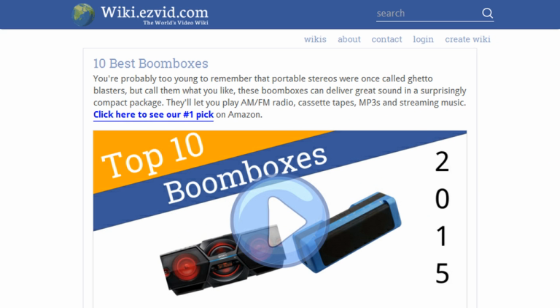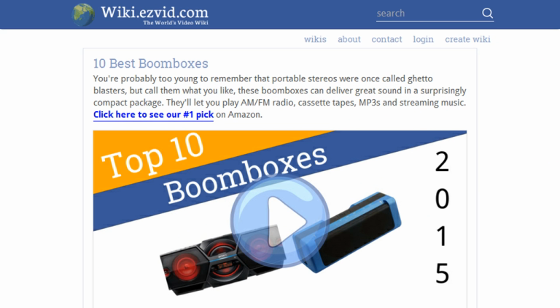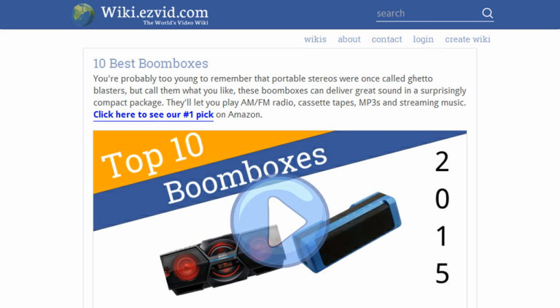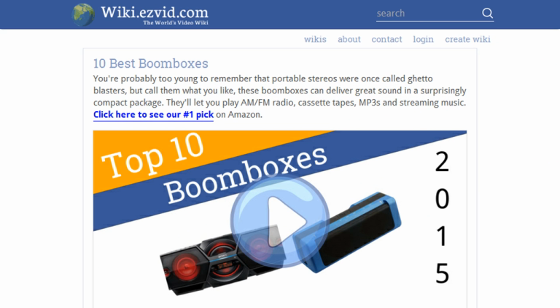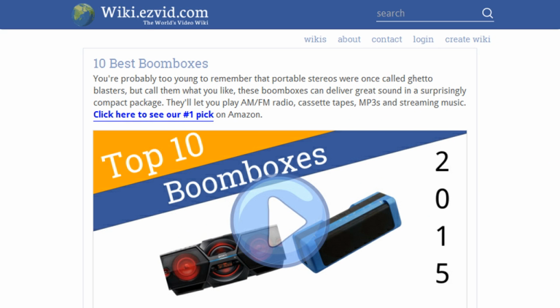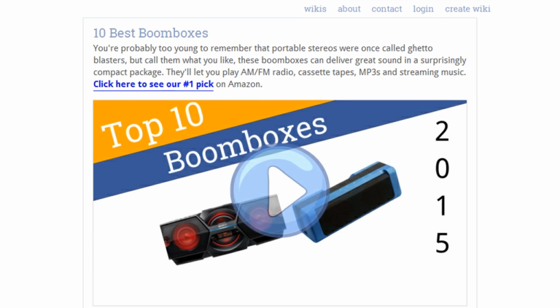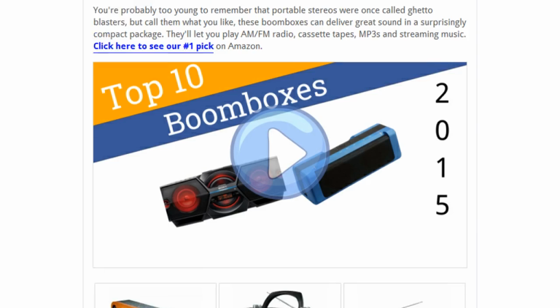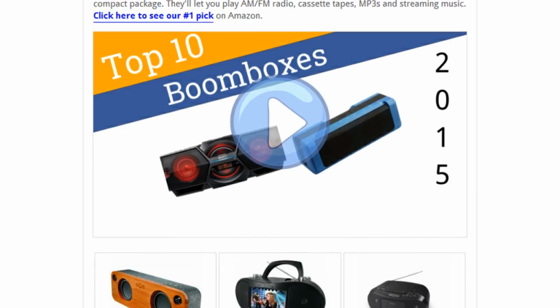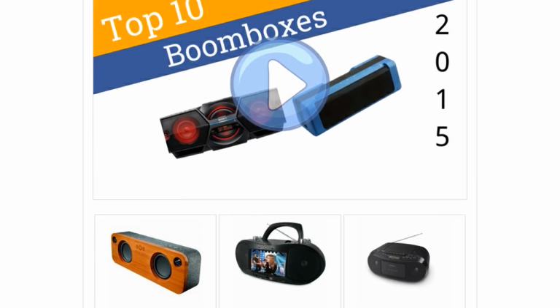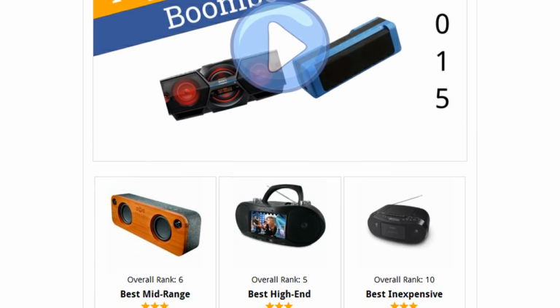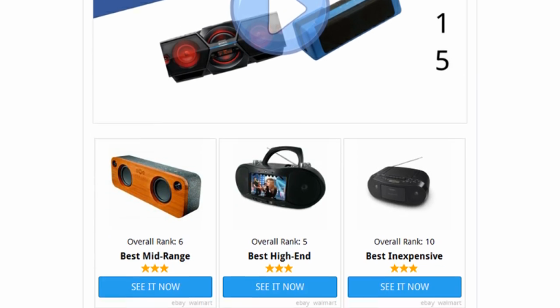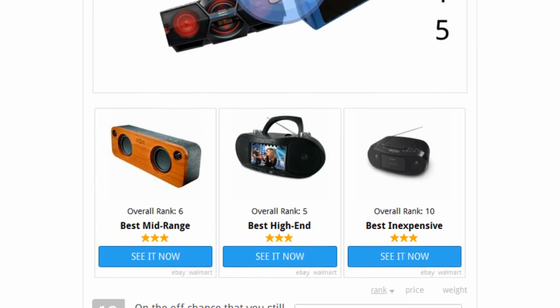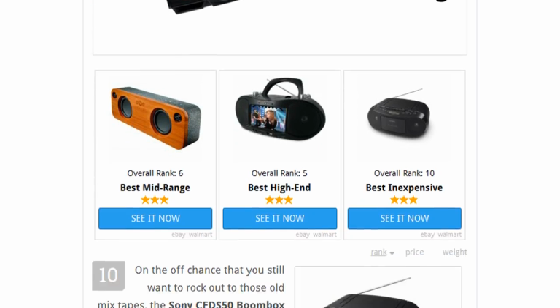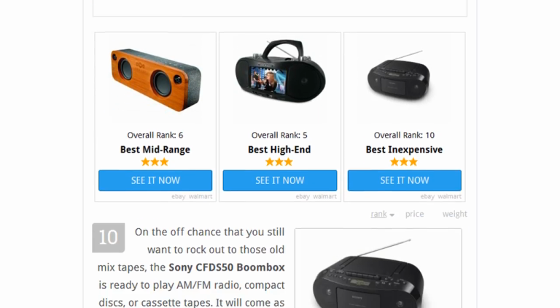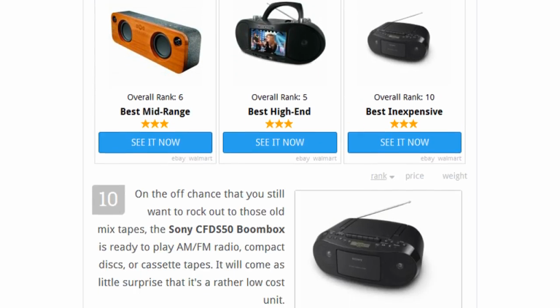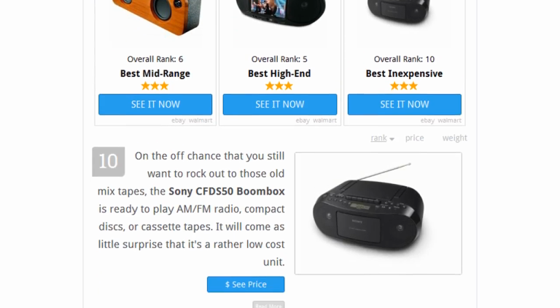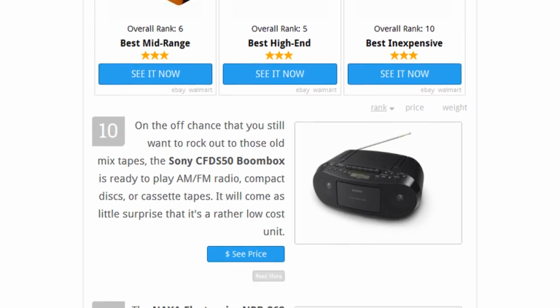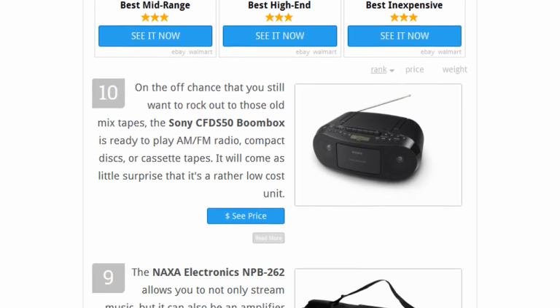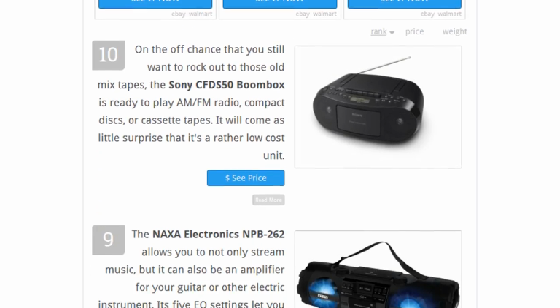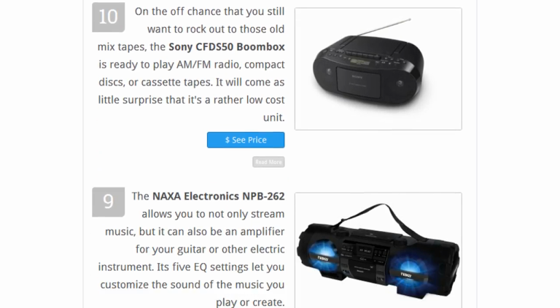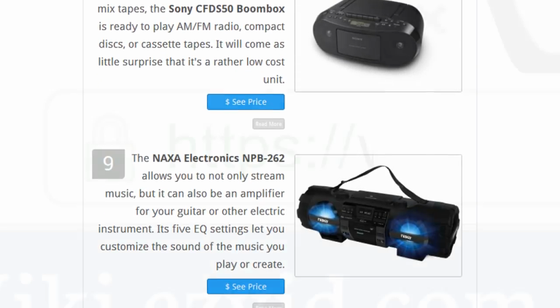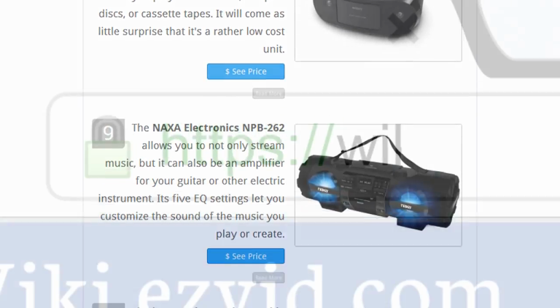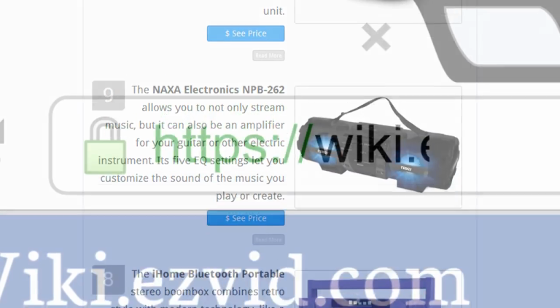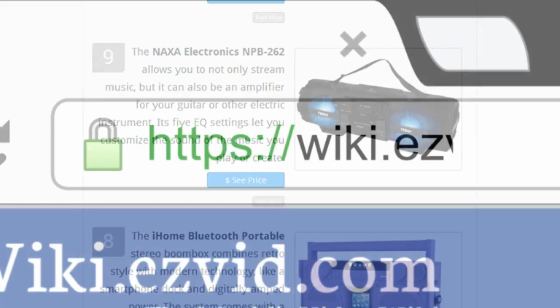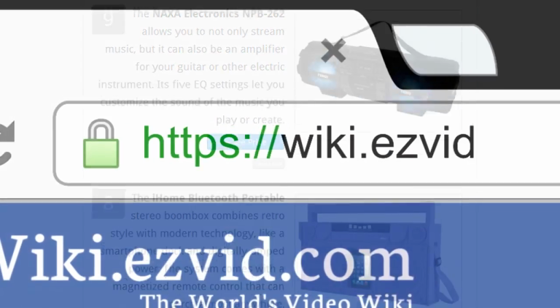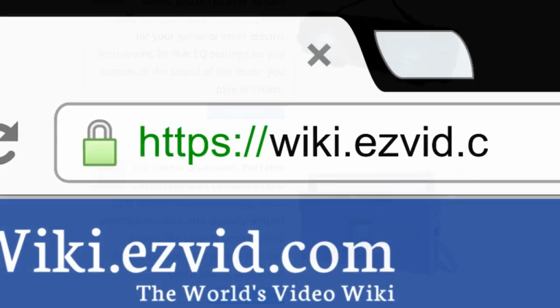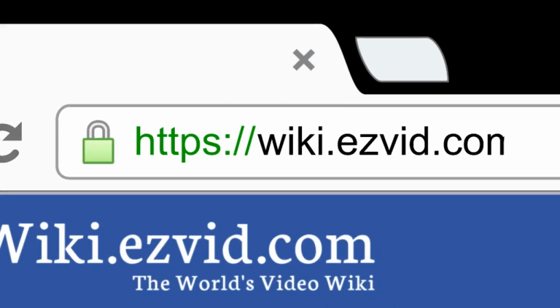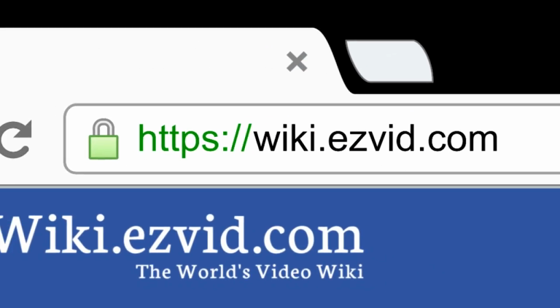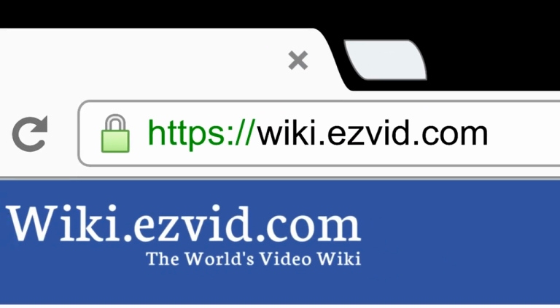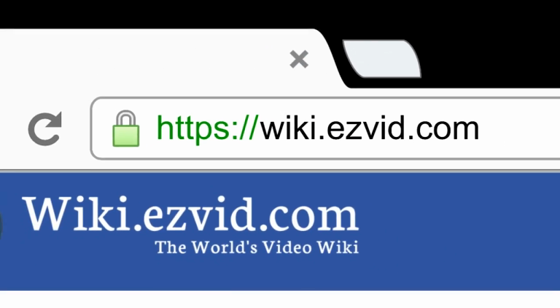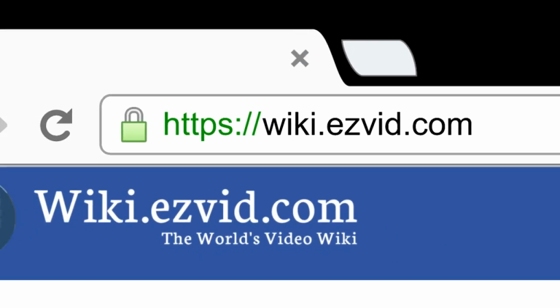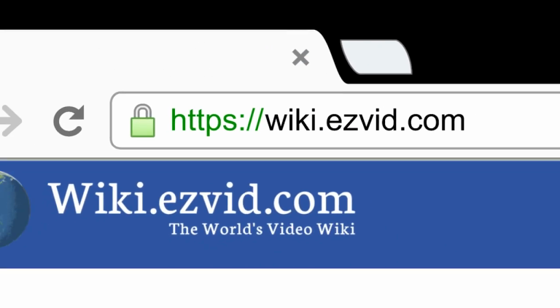To see all this stuff, go to wiki.easyvid.com and search for boomboxes or click beneath this video.